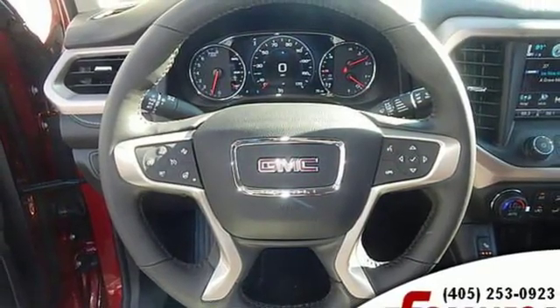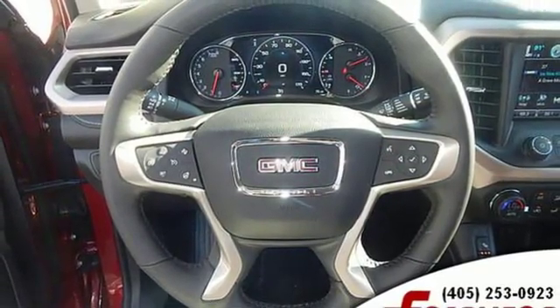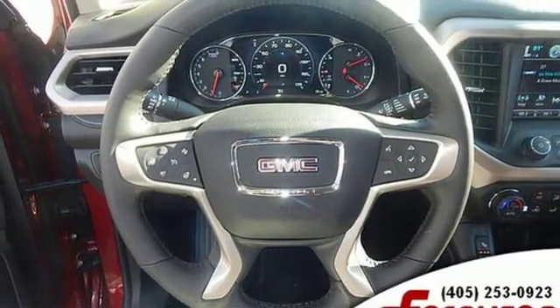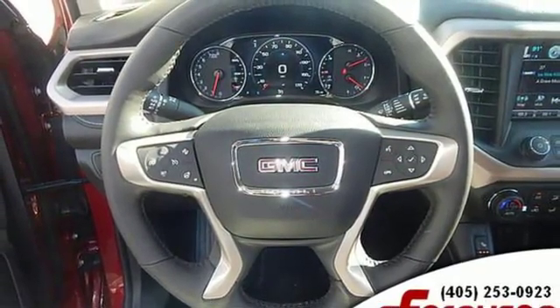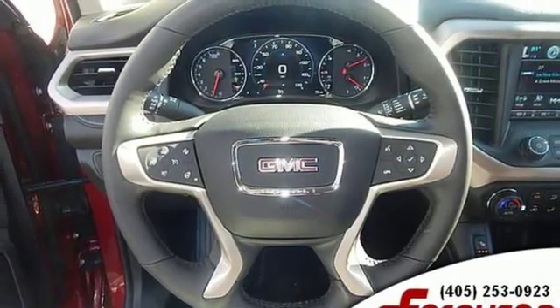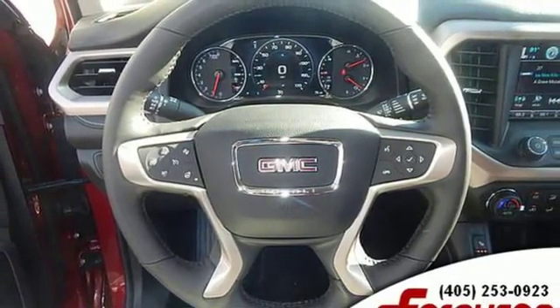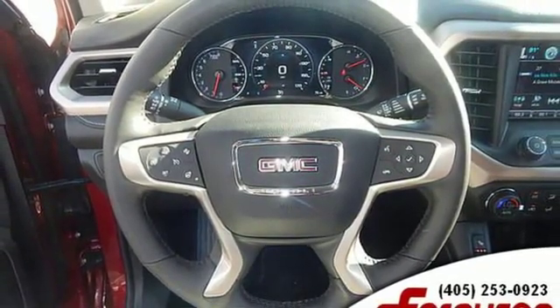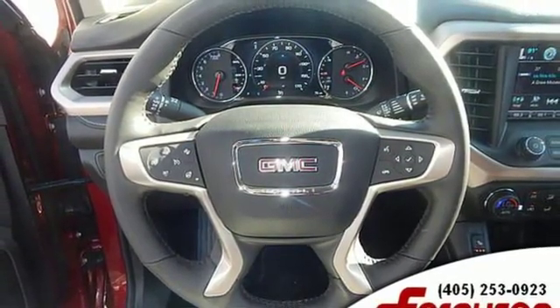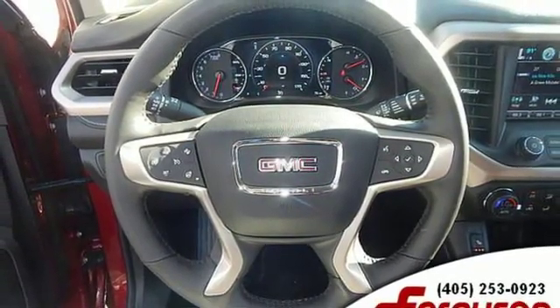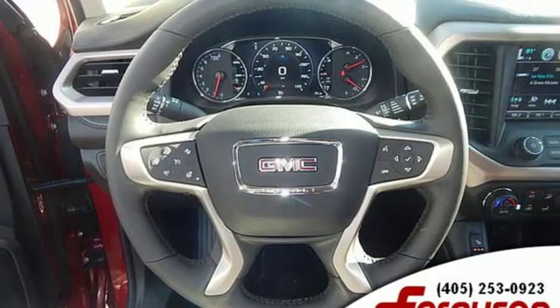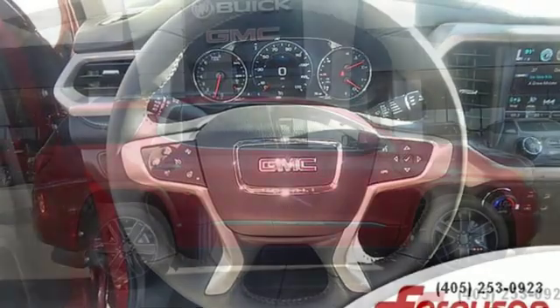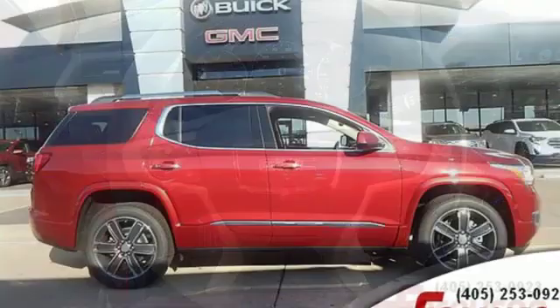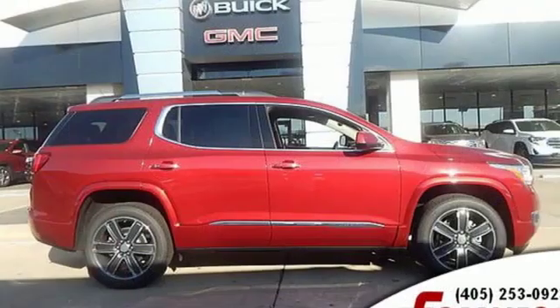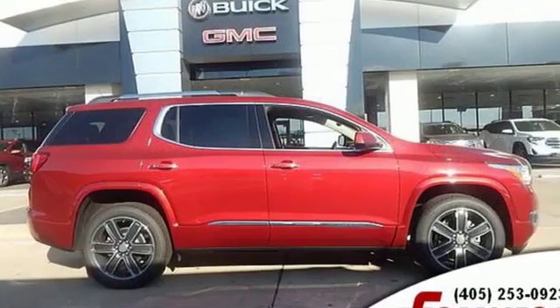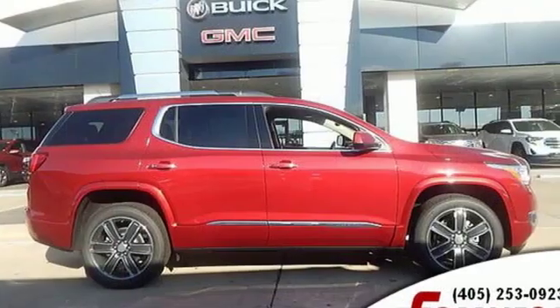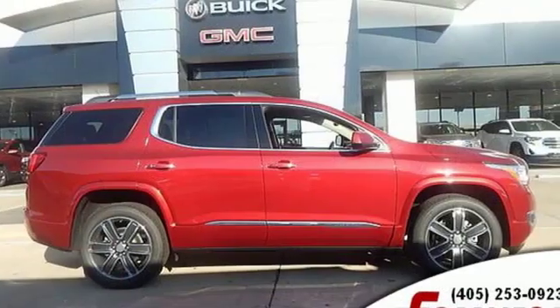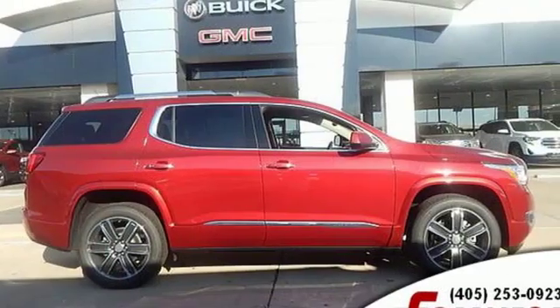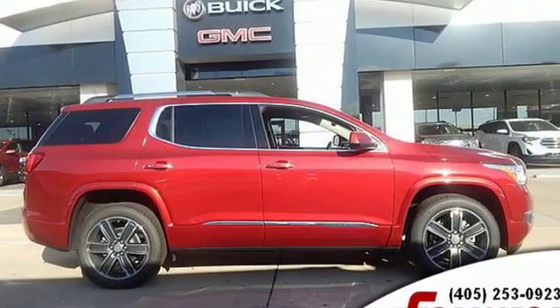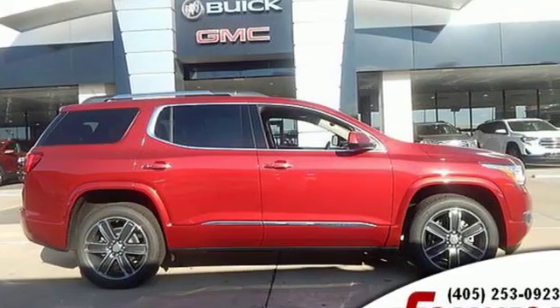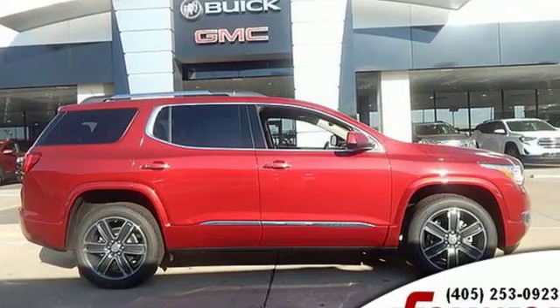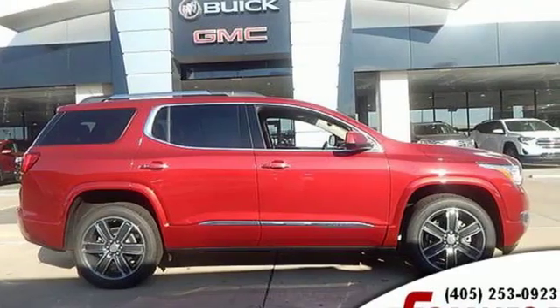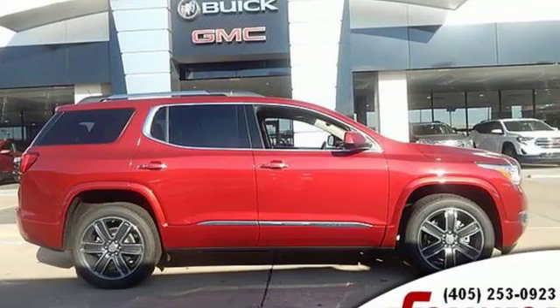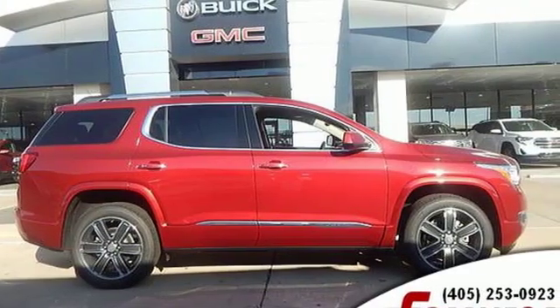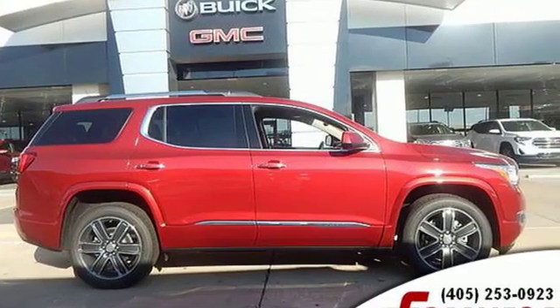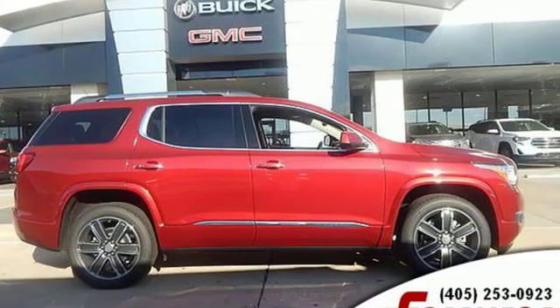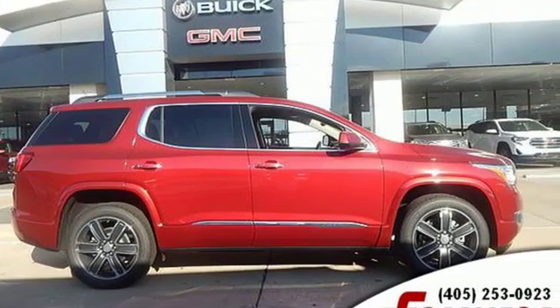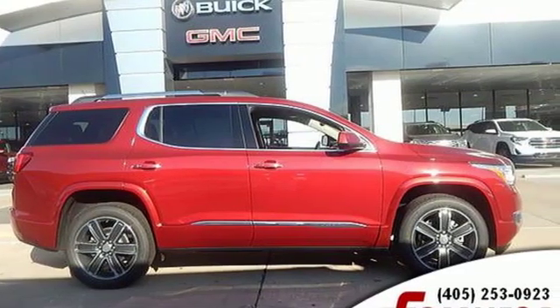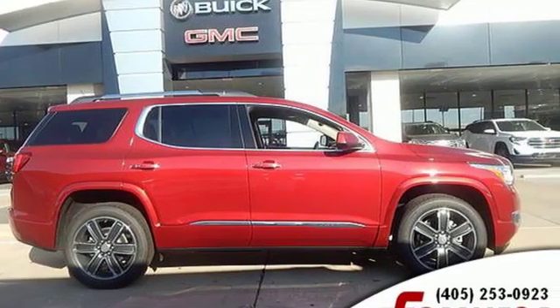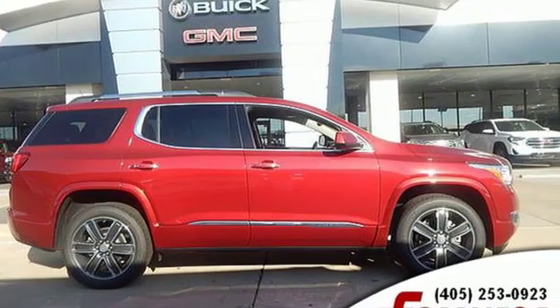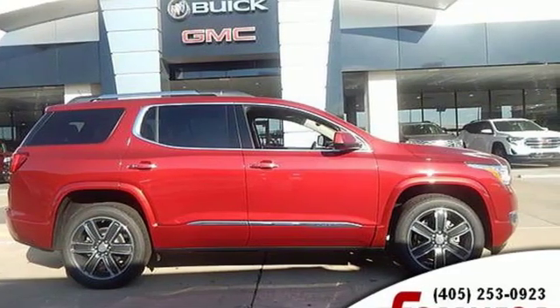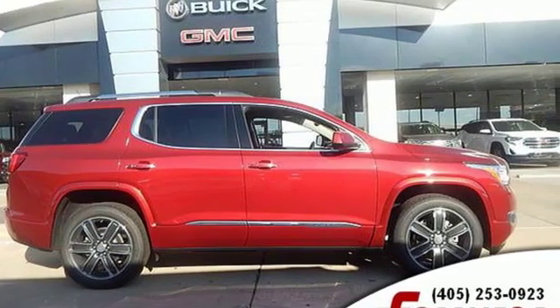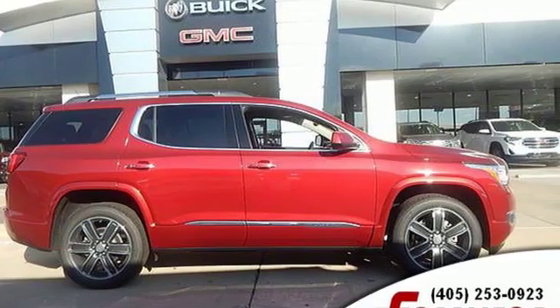GMC — it's not just a vehicle, it's a professional grade tool. Hurry in today for a test drive.